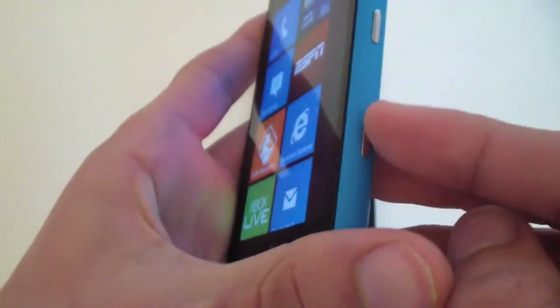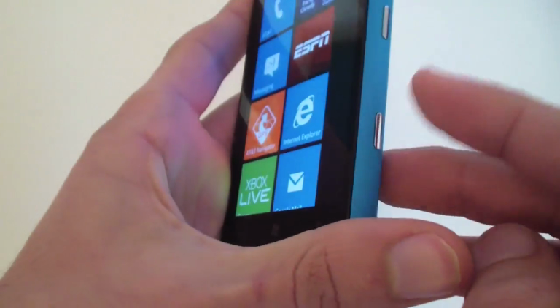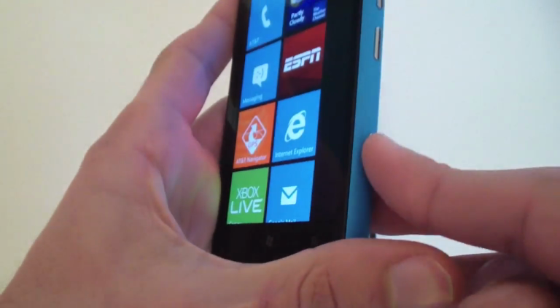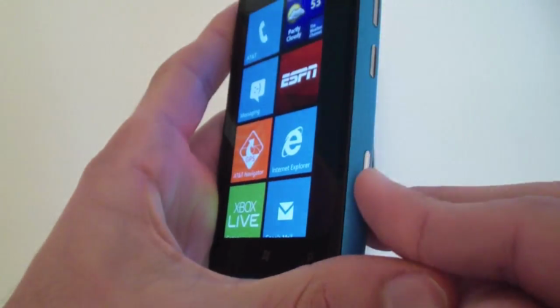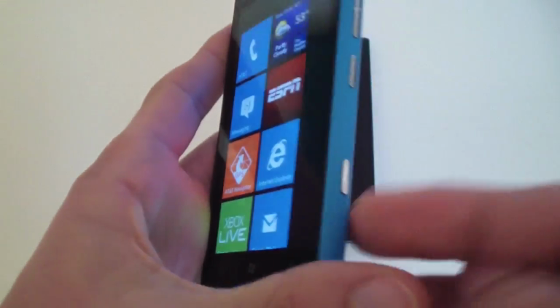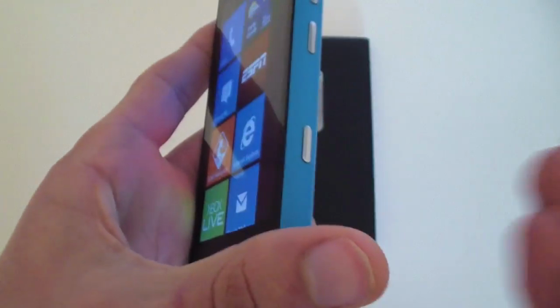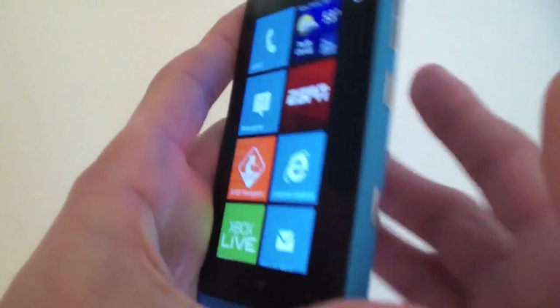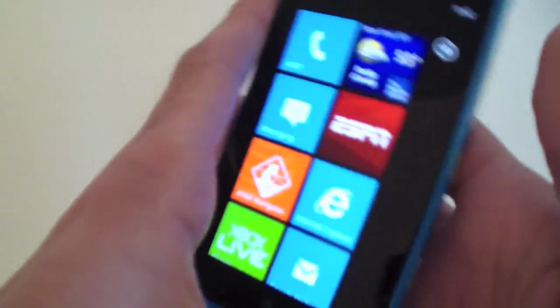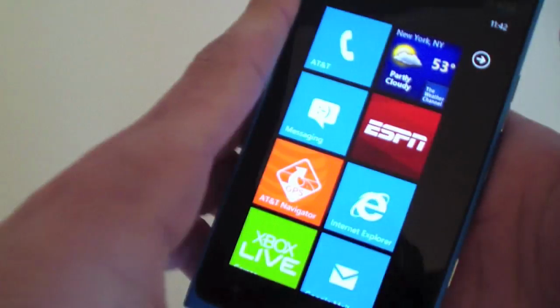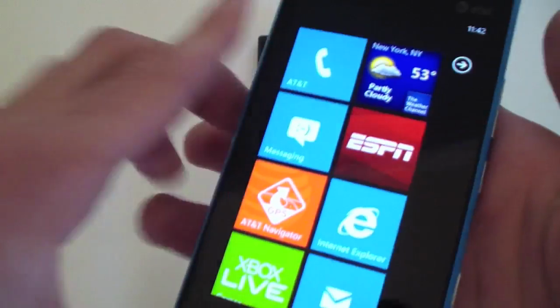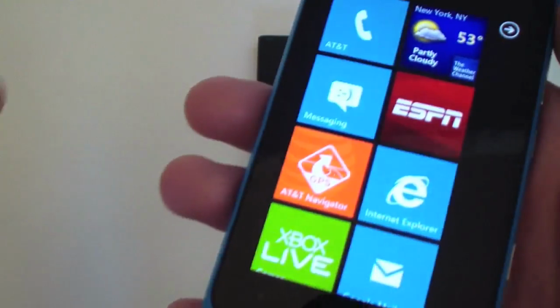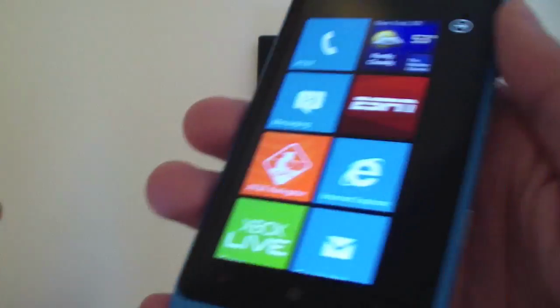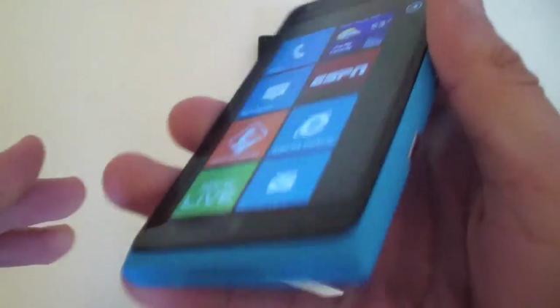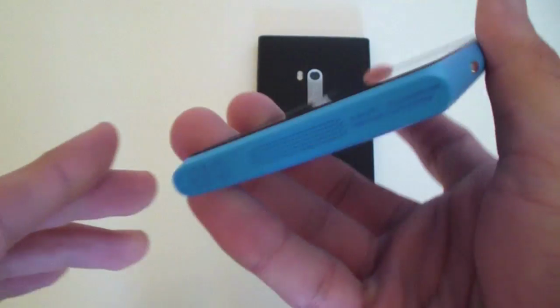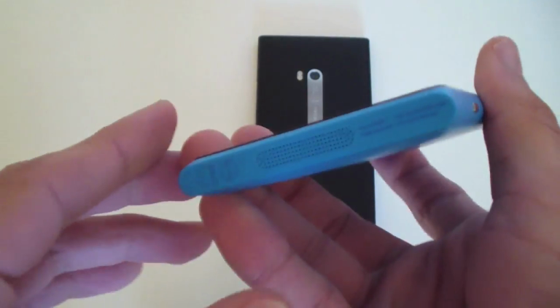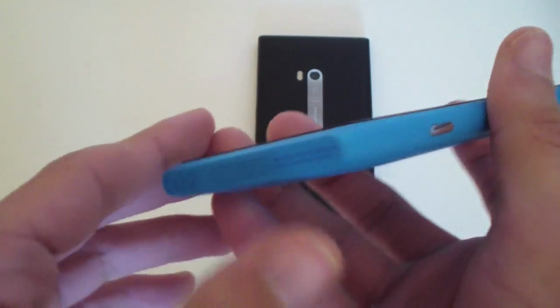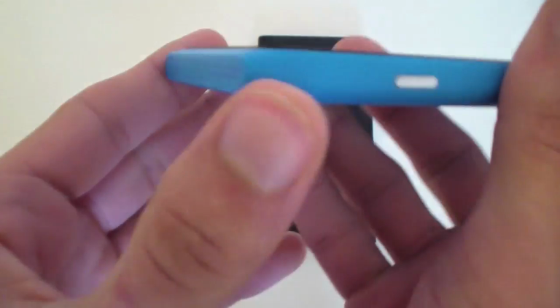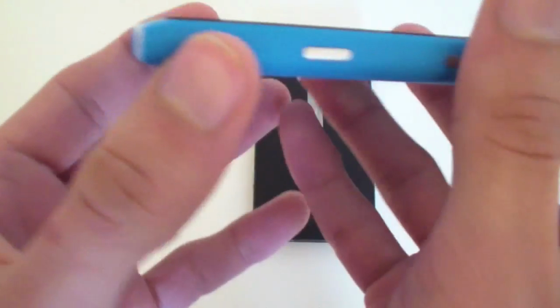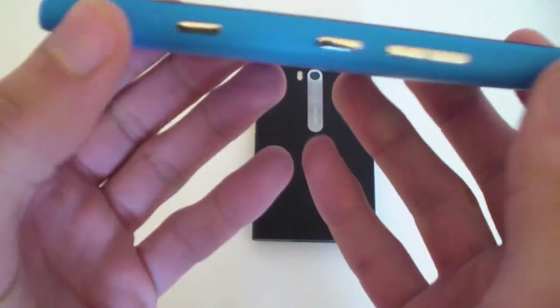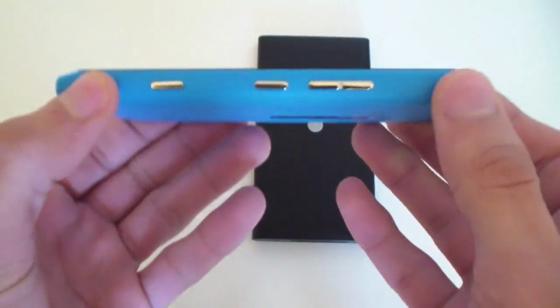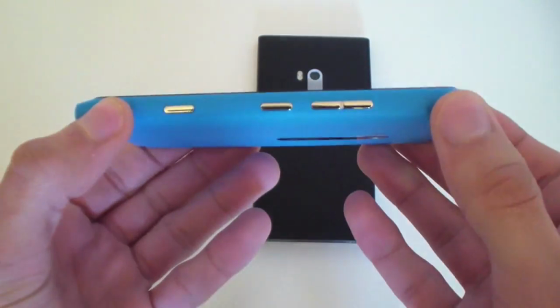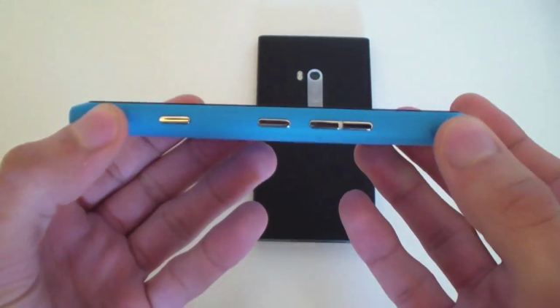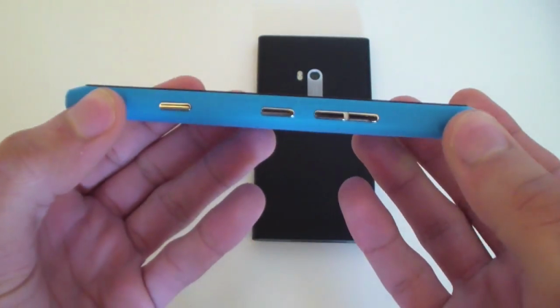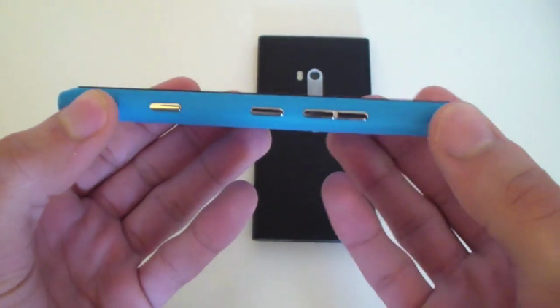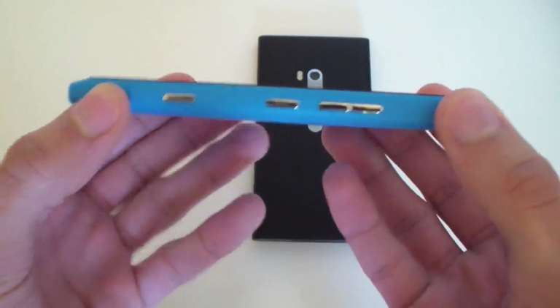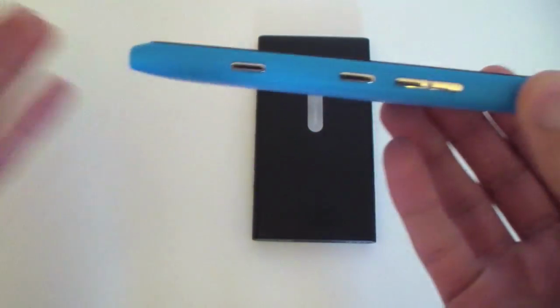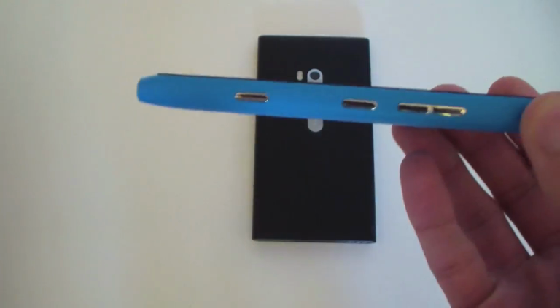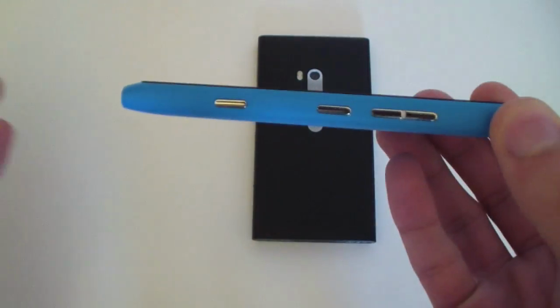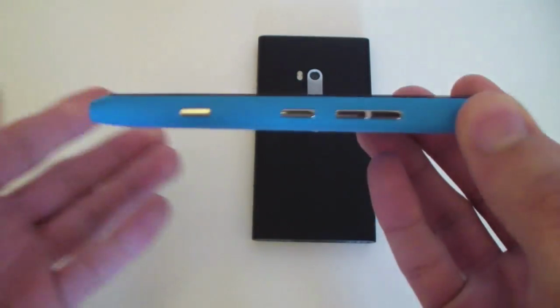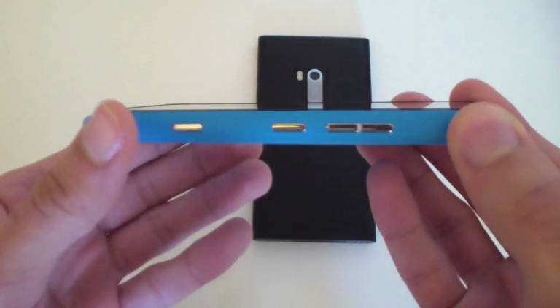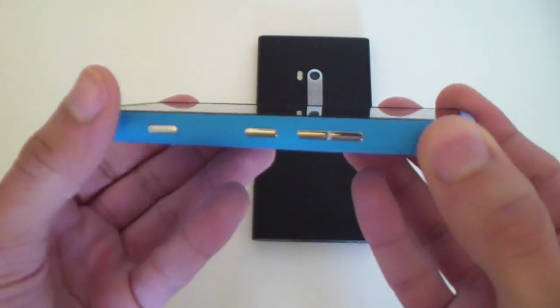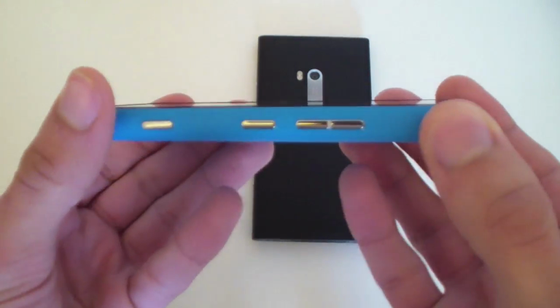On the right you can see the volume up and down, the lock button, as well as a camera shortcut button that we have on all Windows Phone devices.